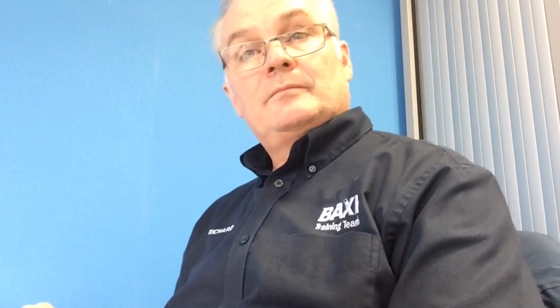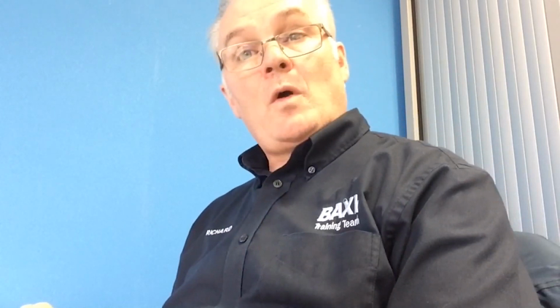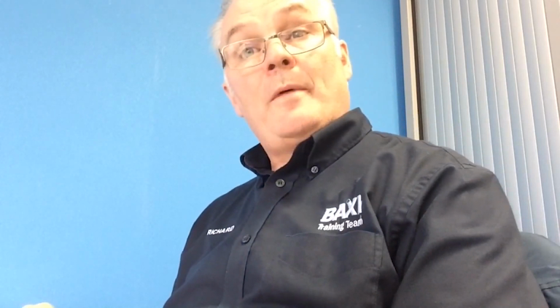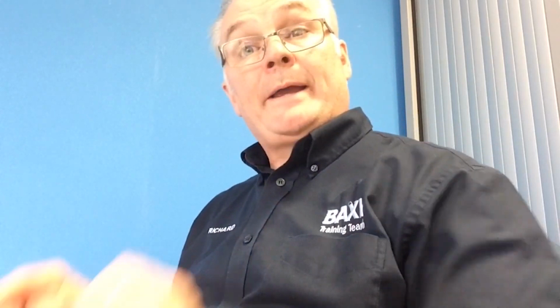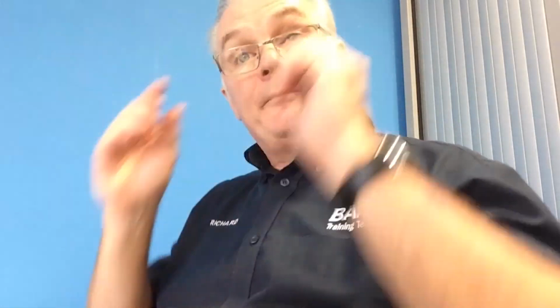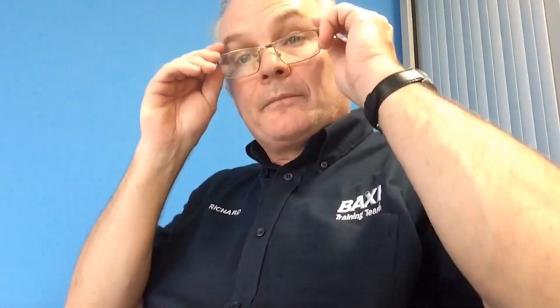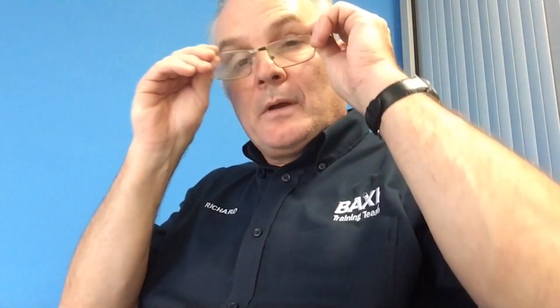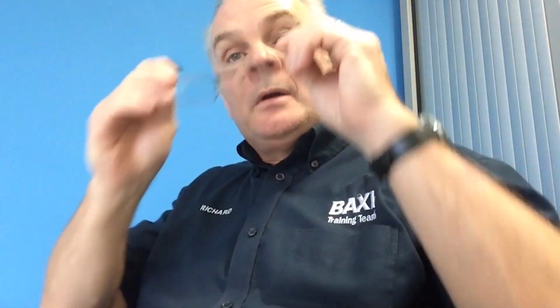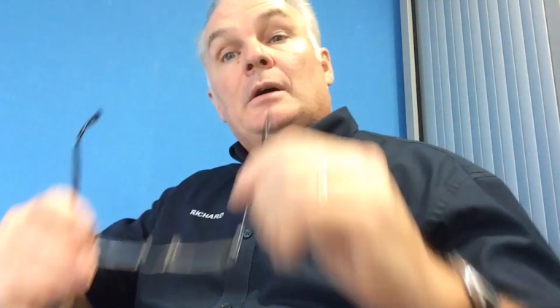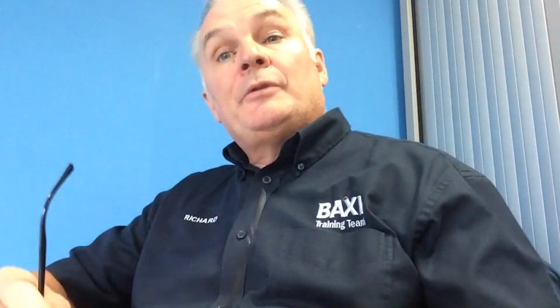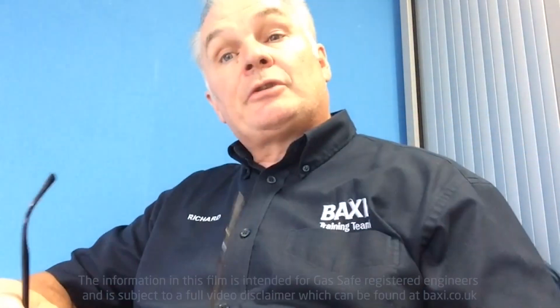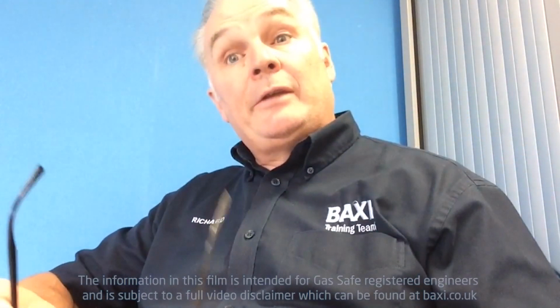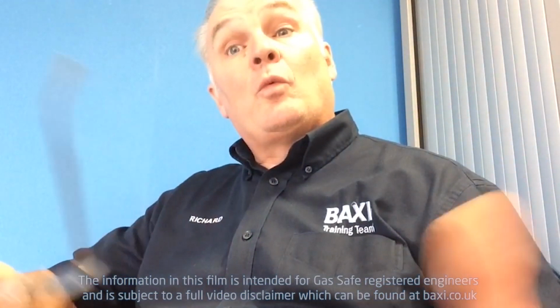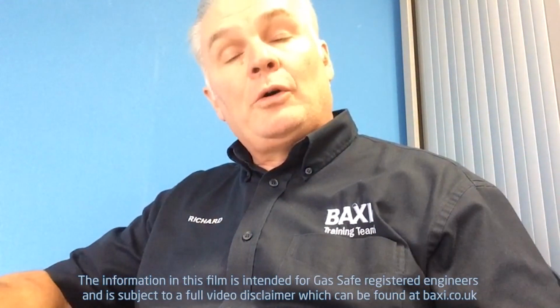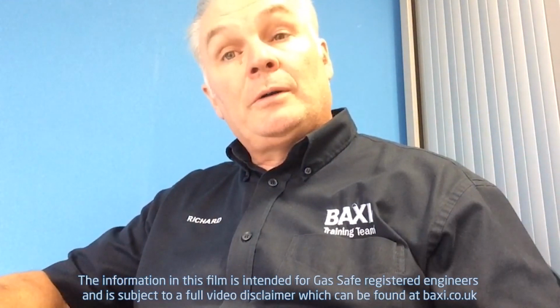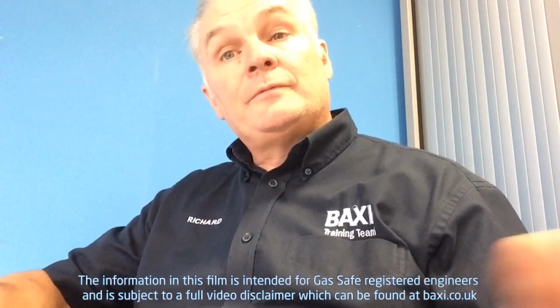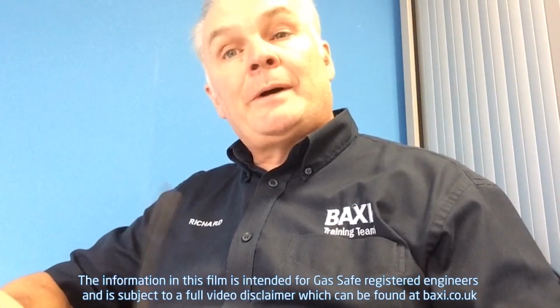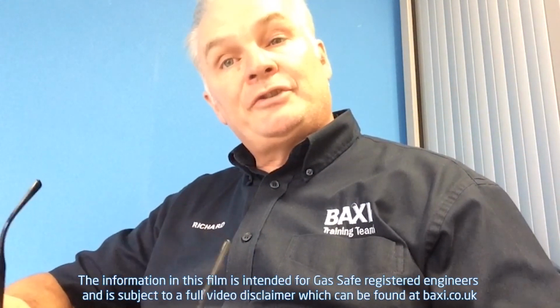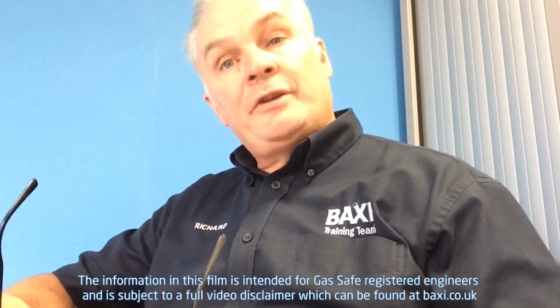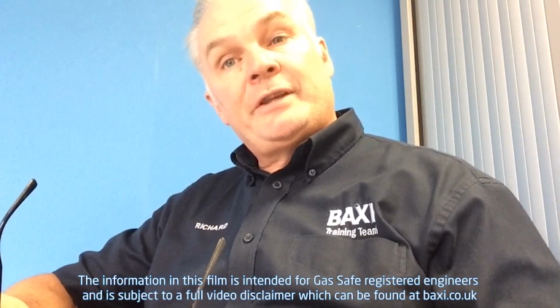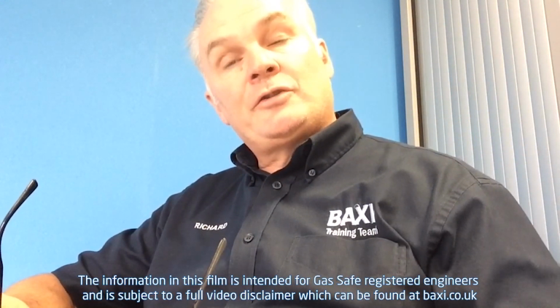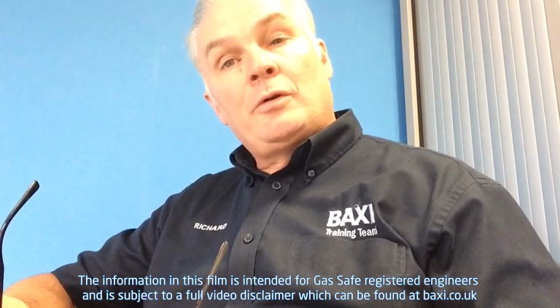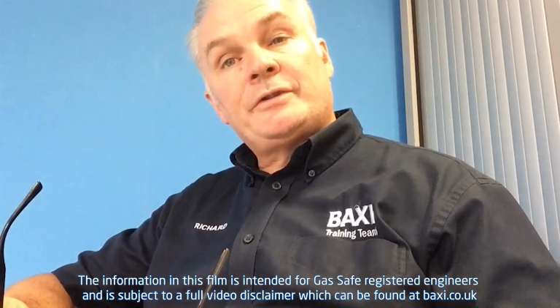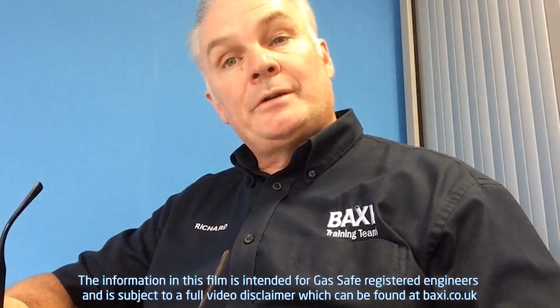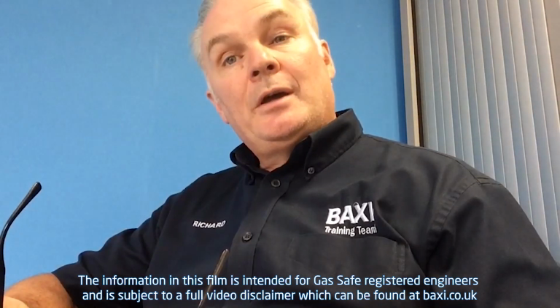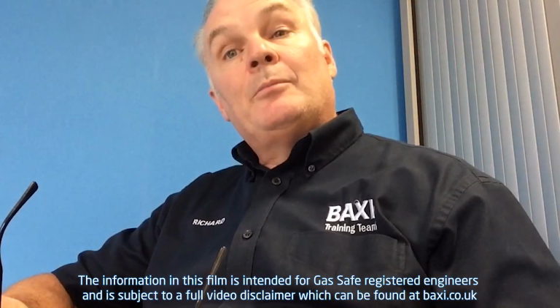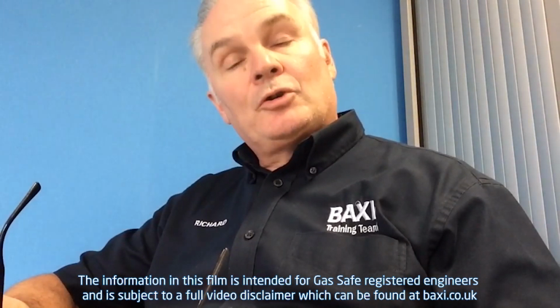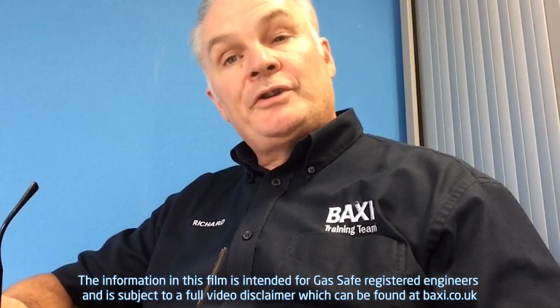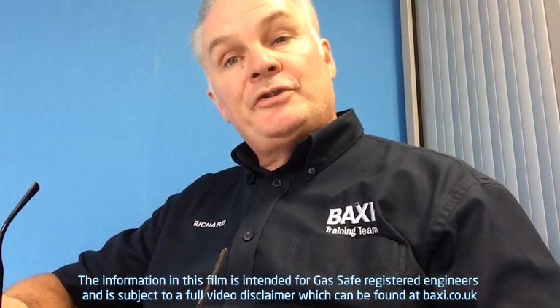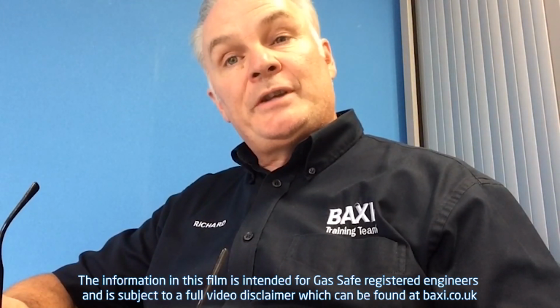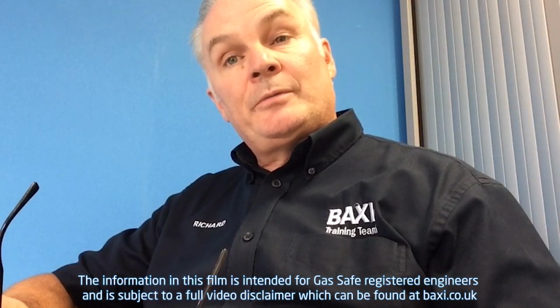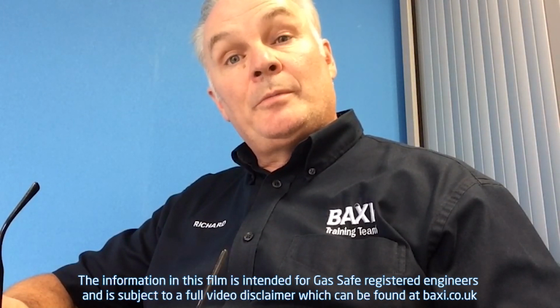Oh hi, I'm Richard Green. Welcome to Baxi Training Centre Warrington. More Training Tuesday tips coming up.